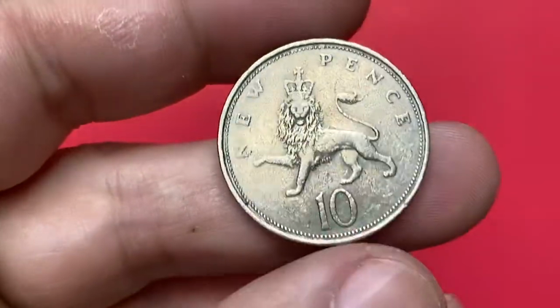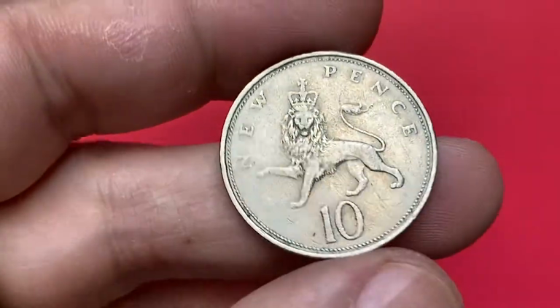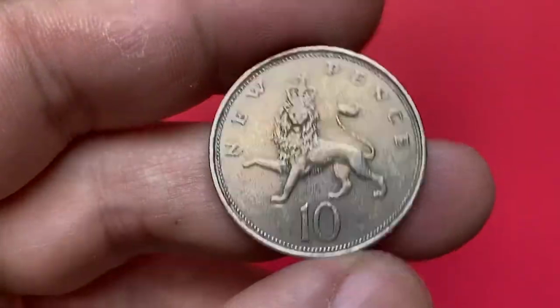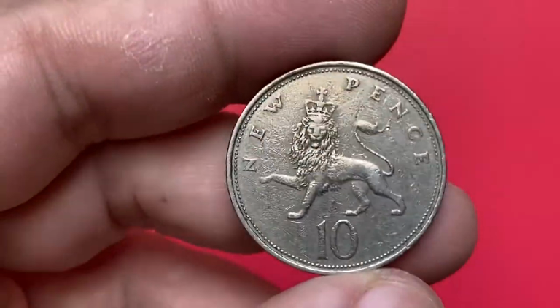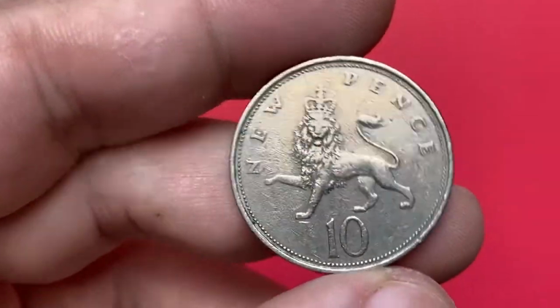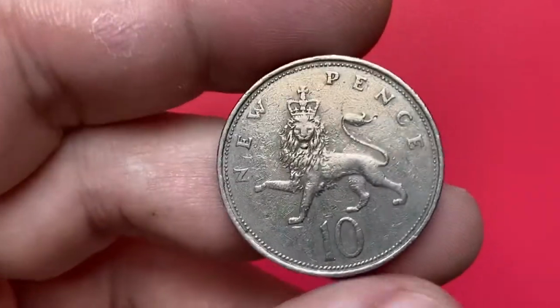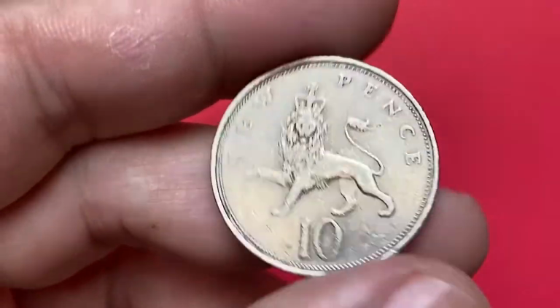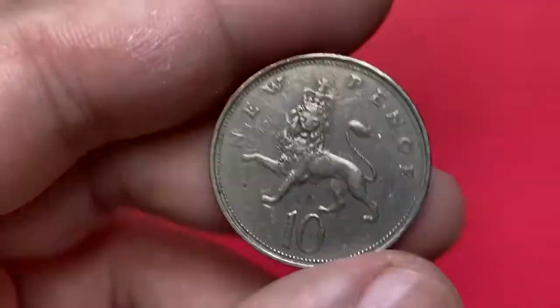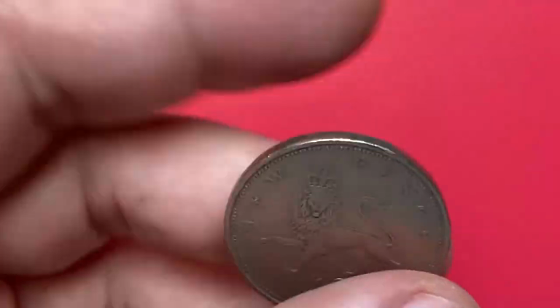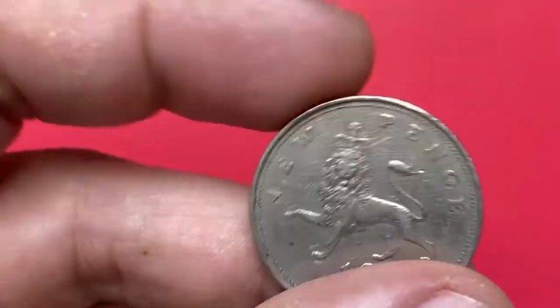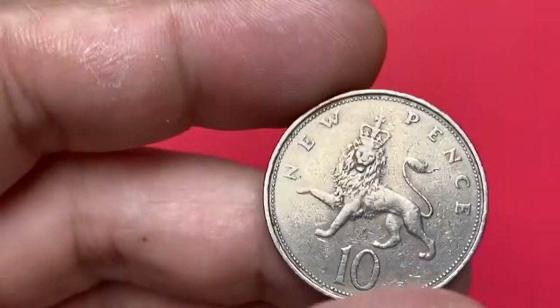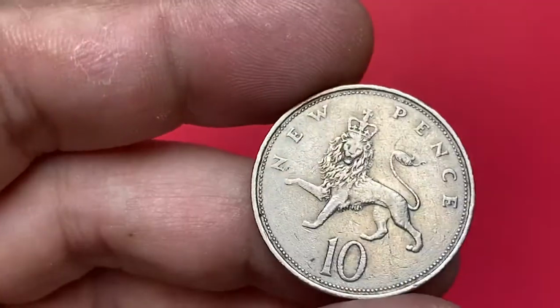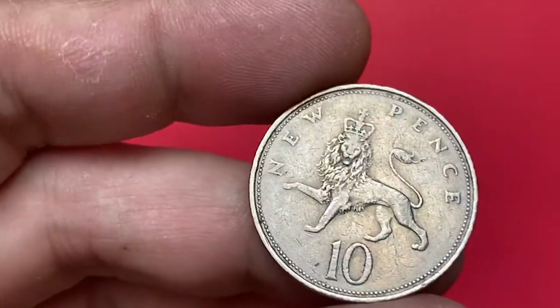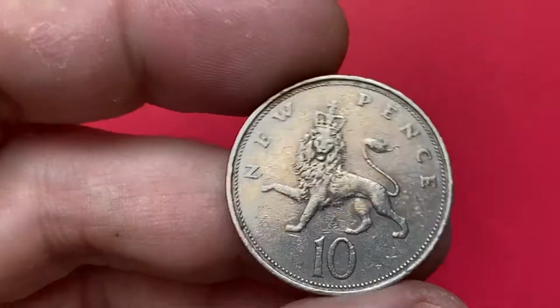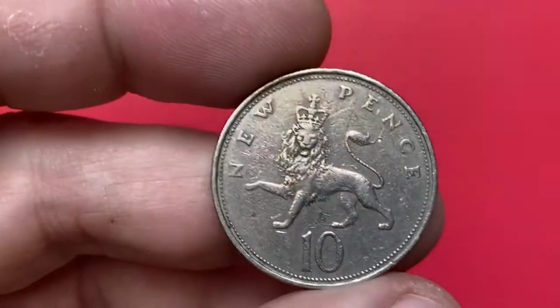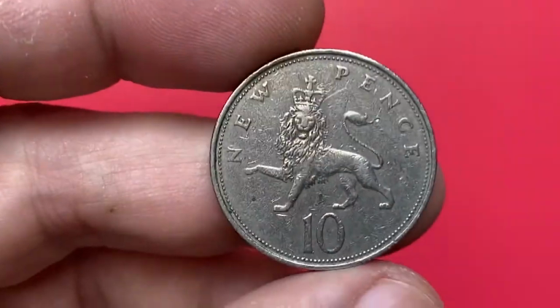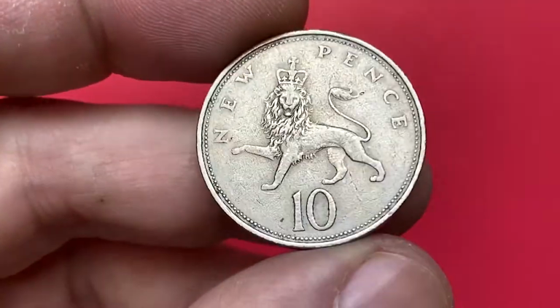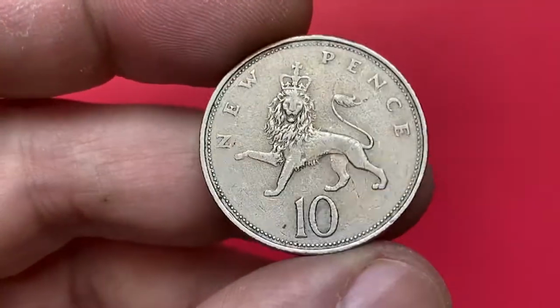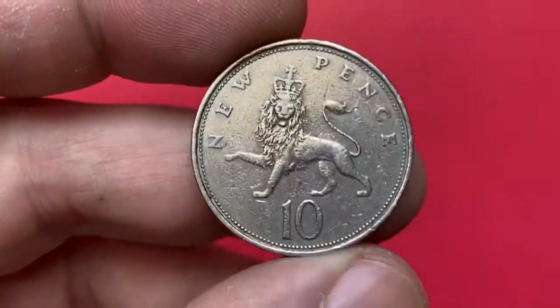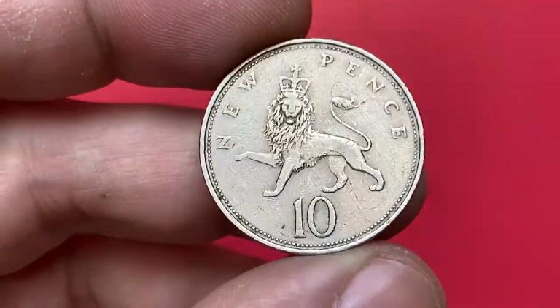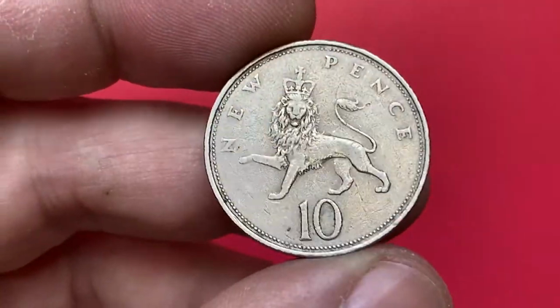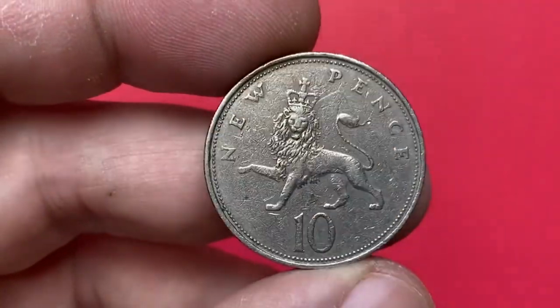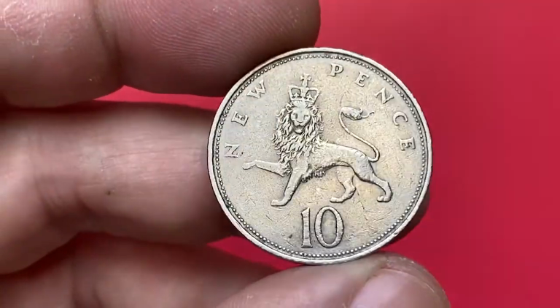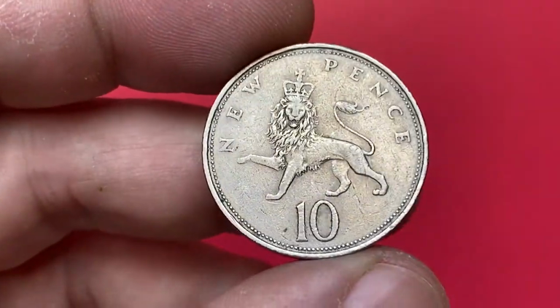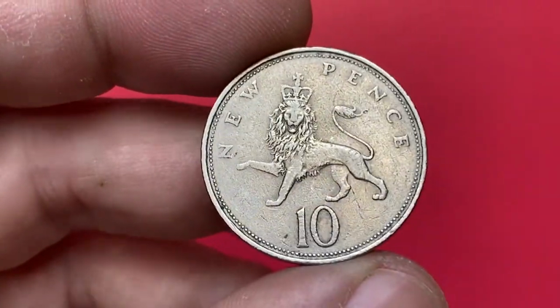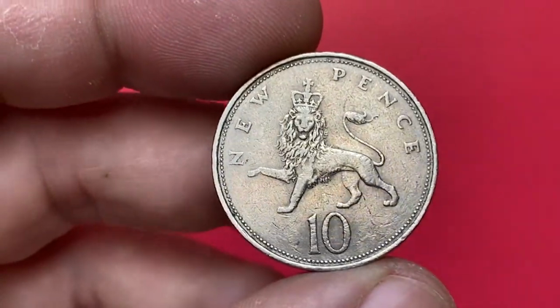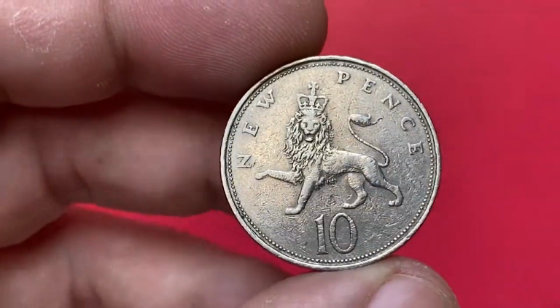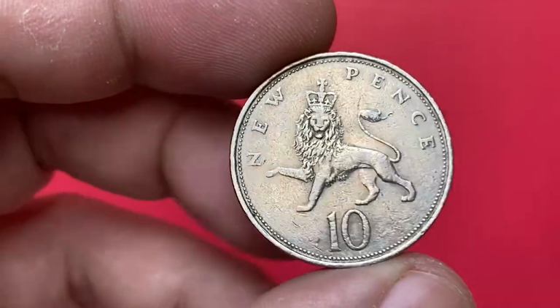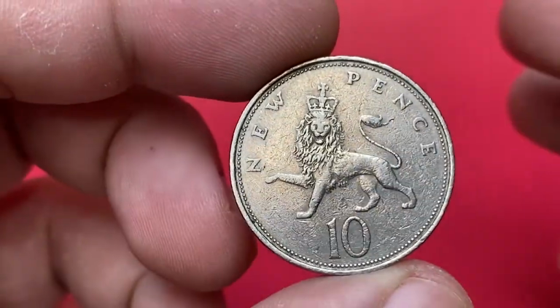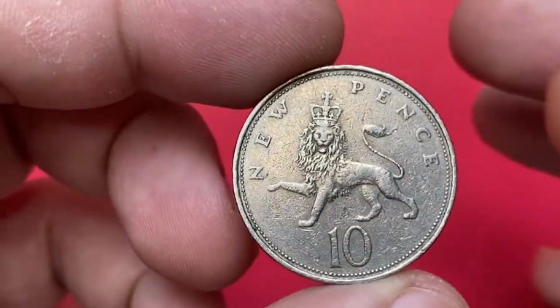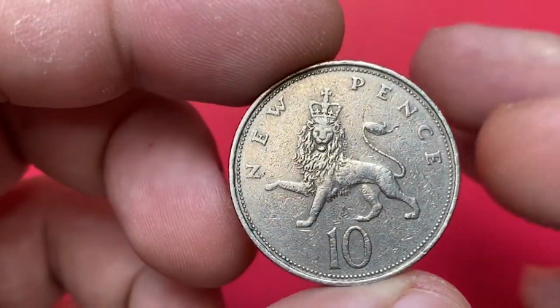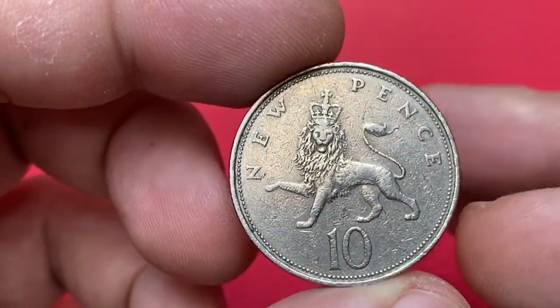The metal composition of the coin is copper nickel. The diameter is 28.5 millimeters and the mass is 11.3 grams.